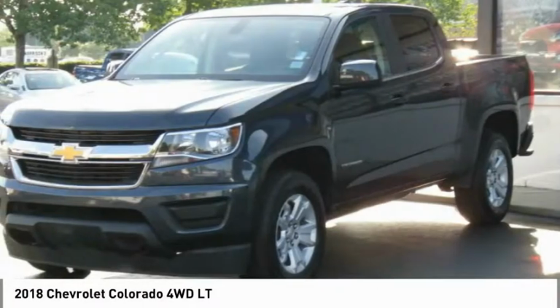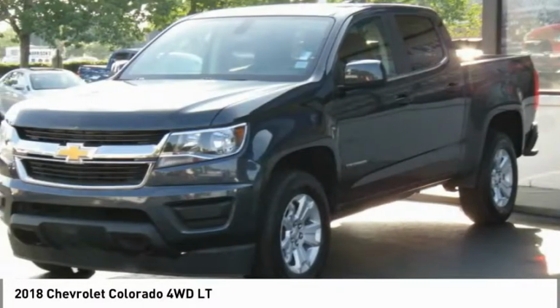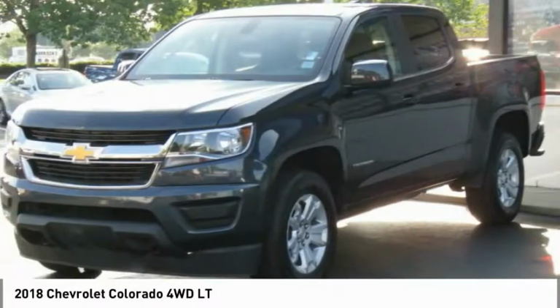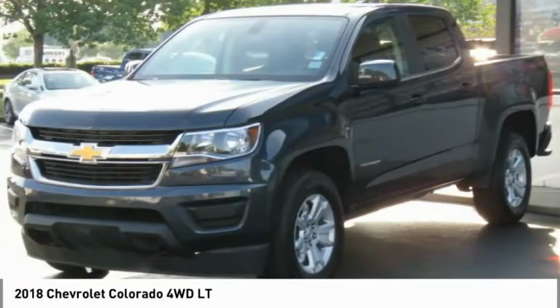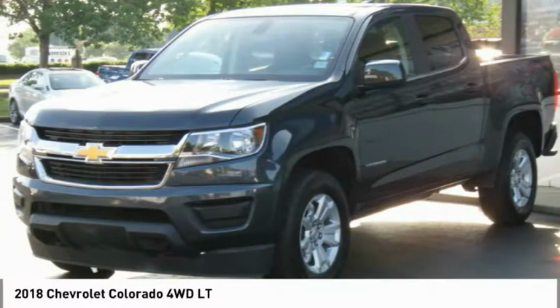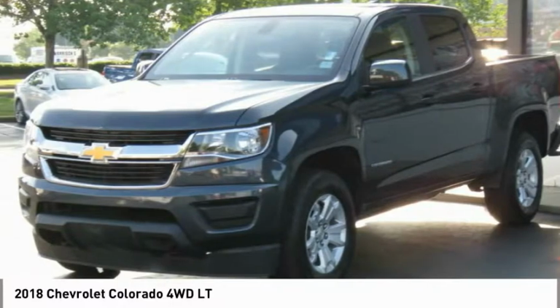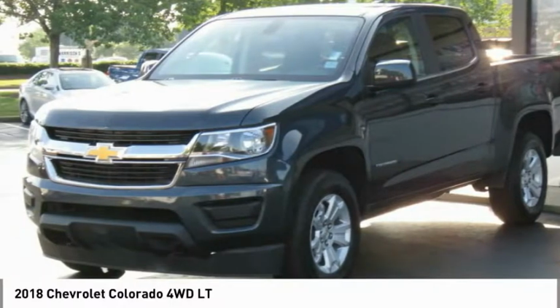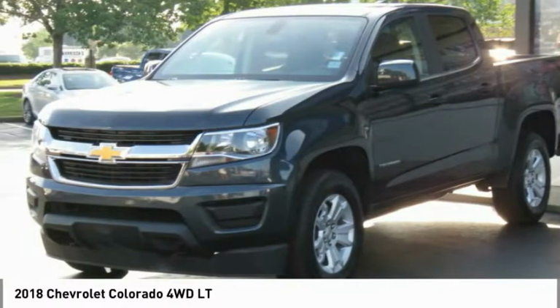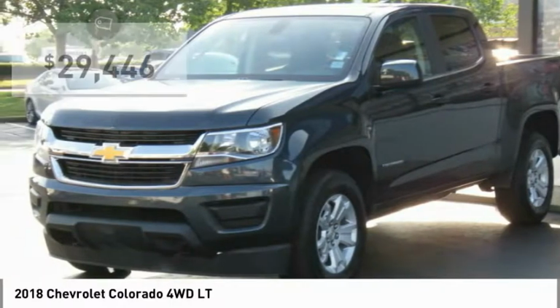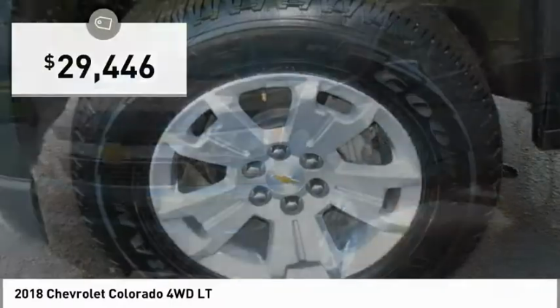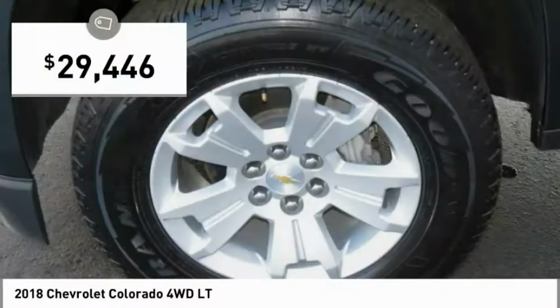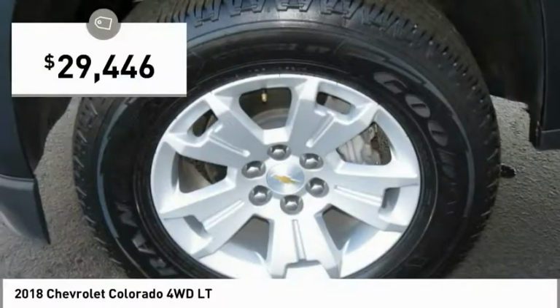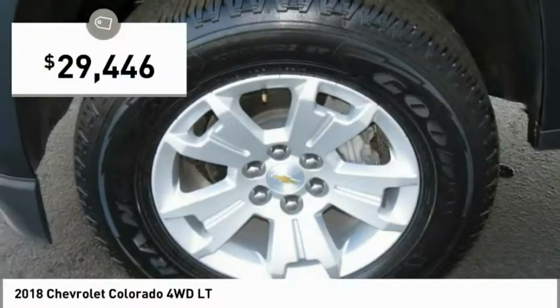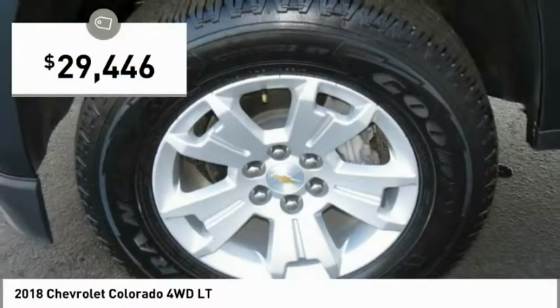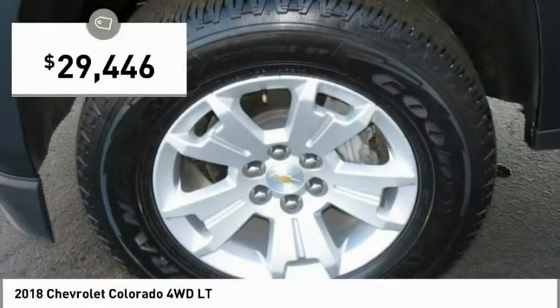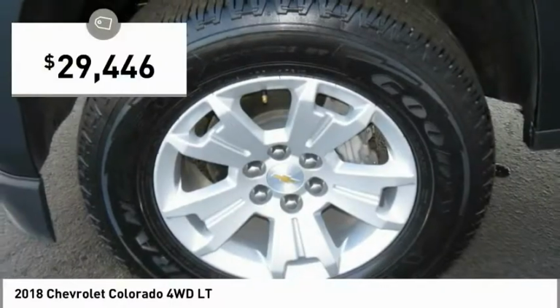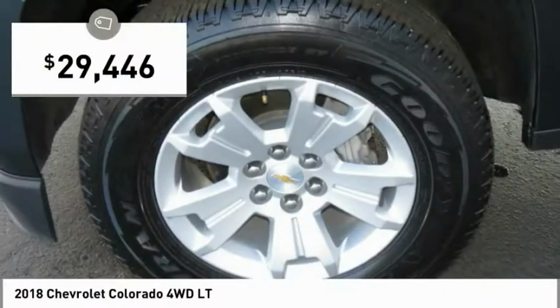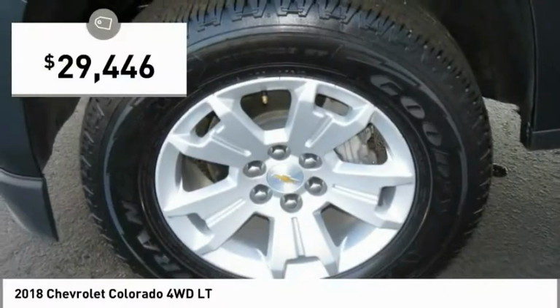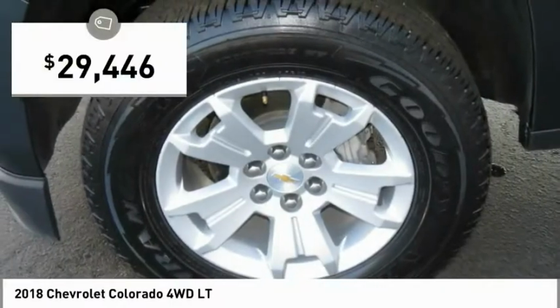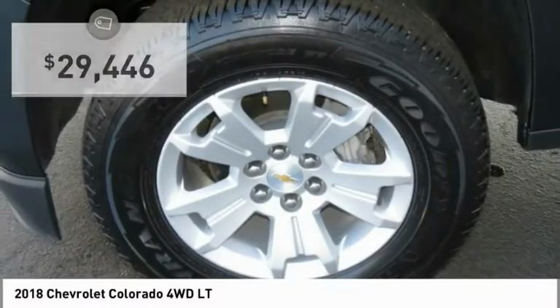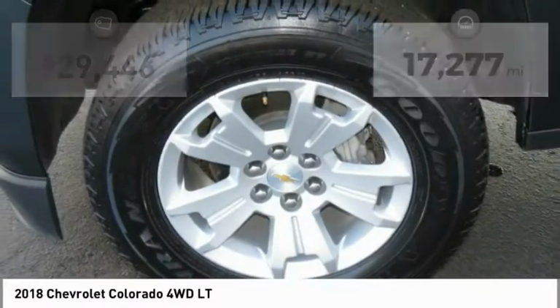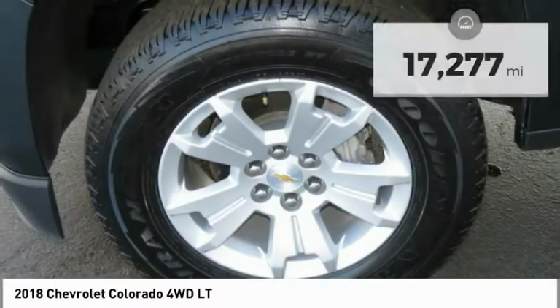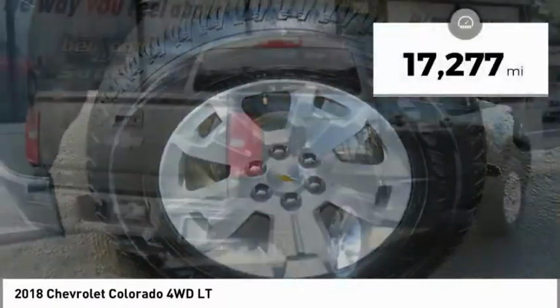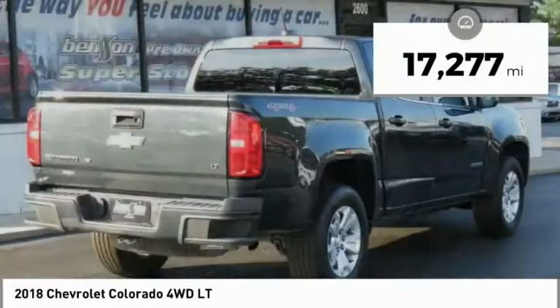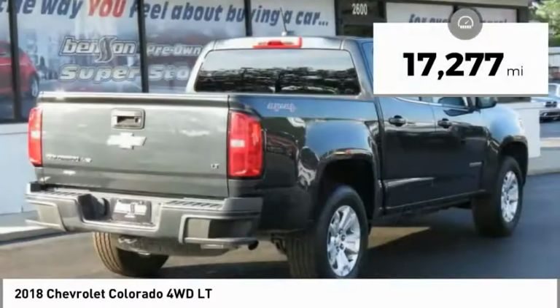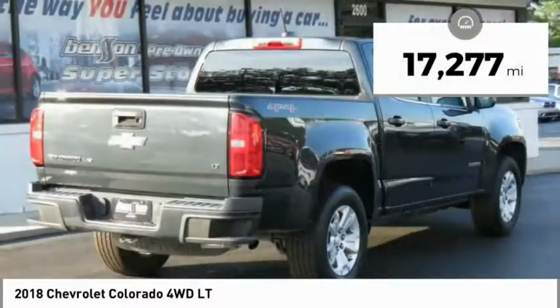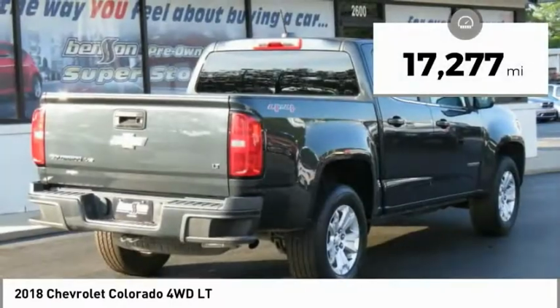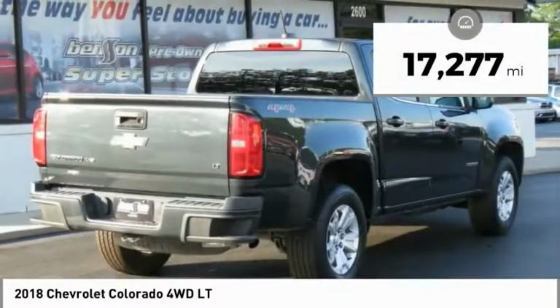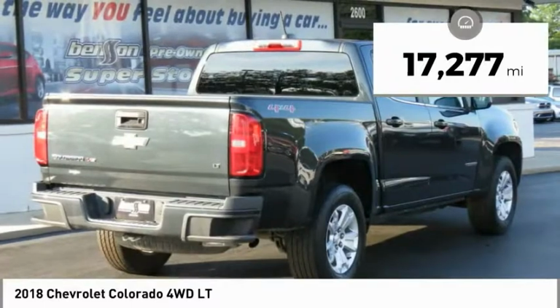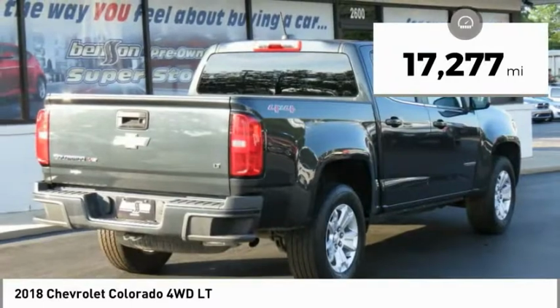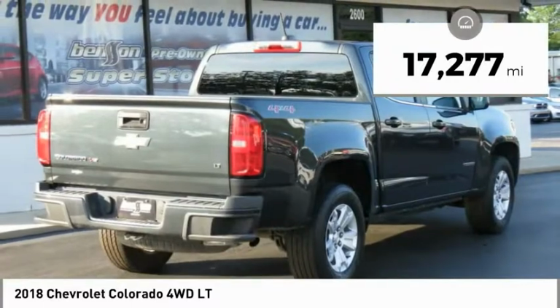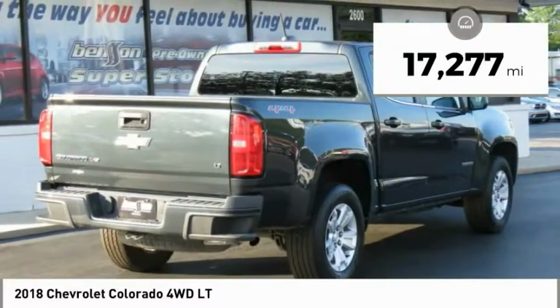Colorado is it and is priced below $30,000. This vehicle has less than 20,000 miles.